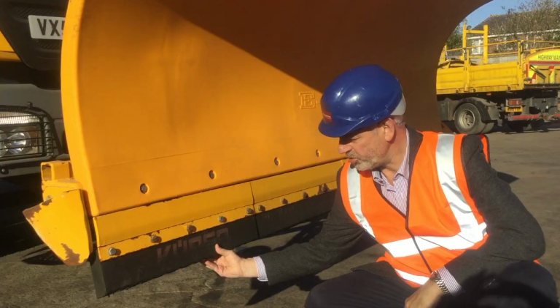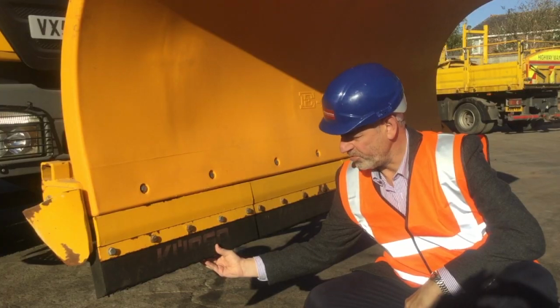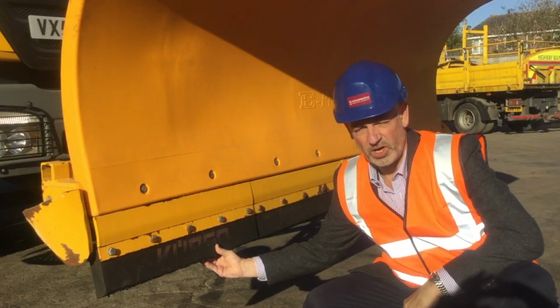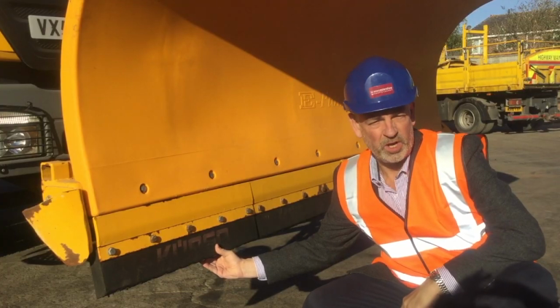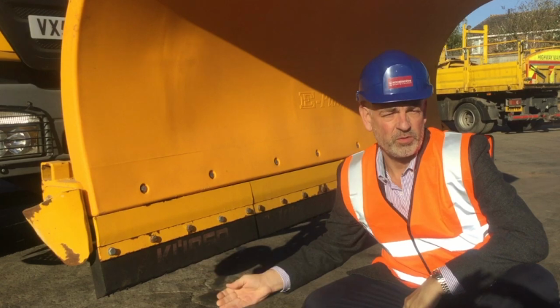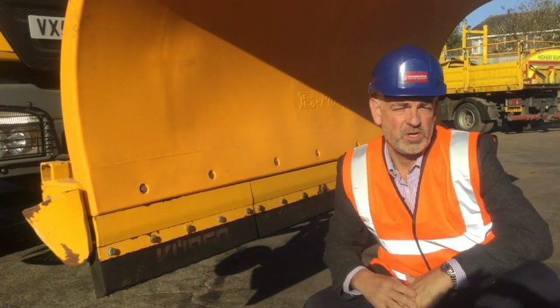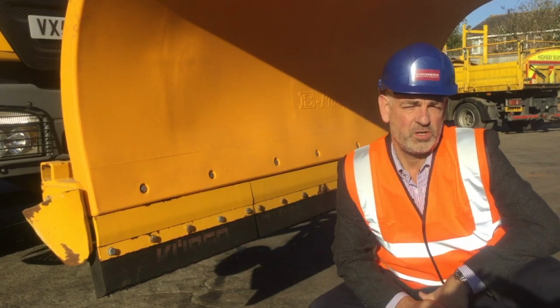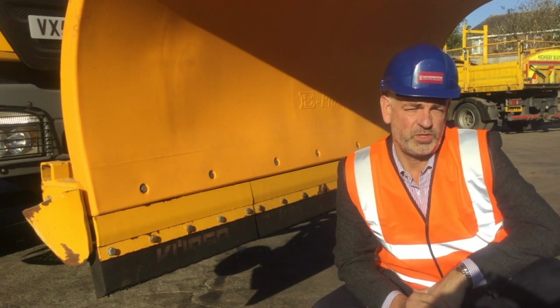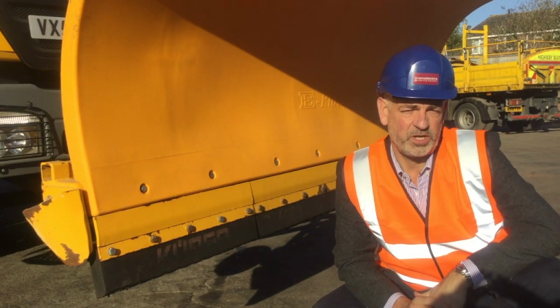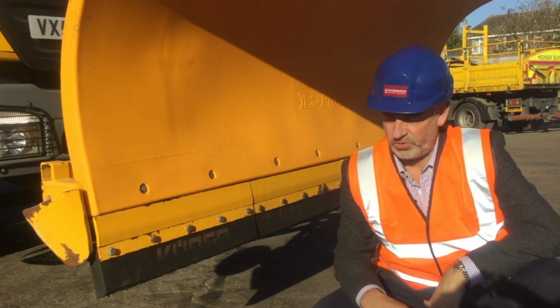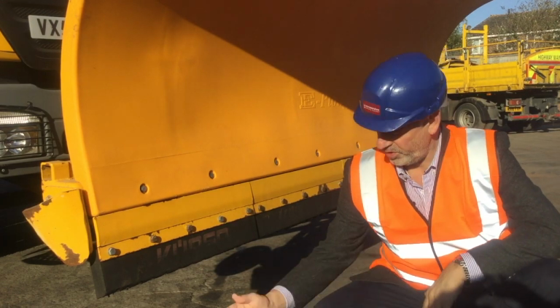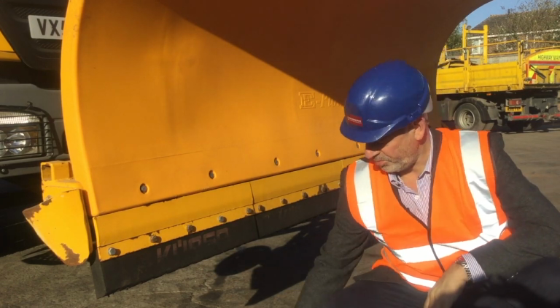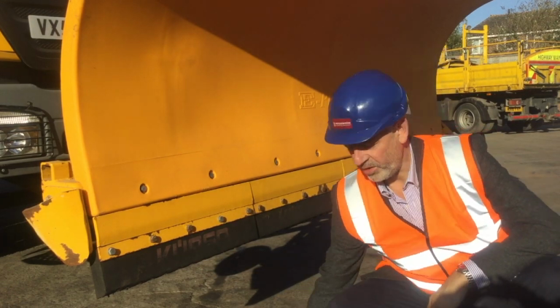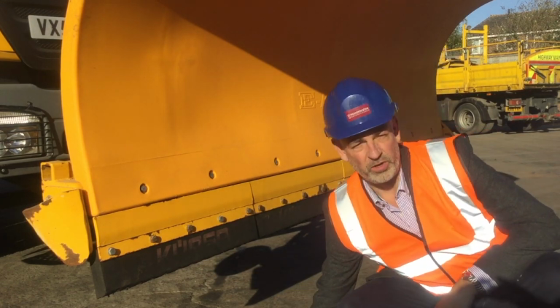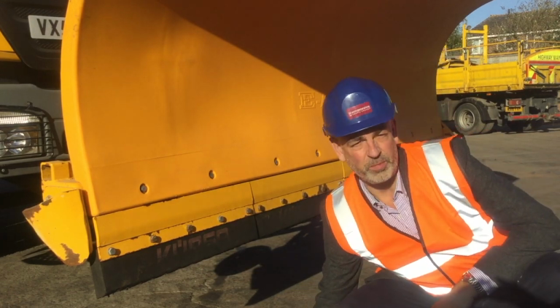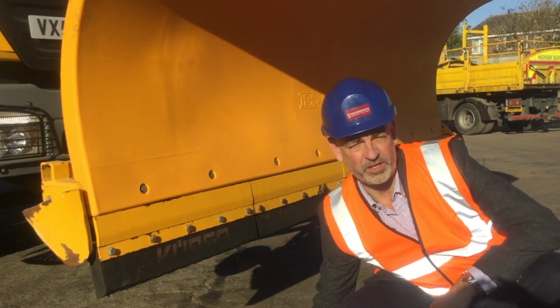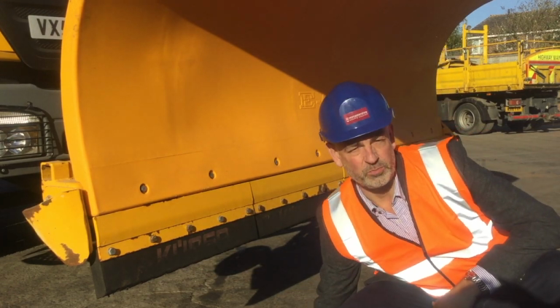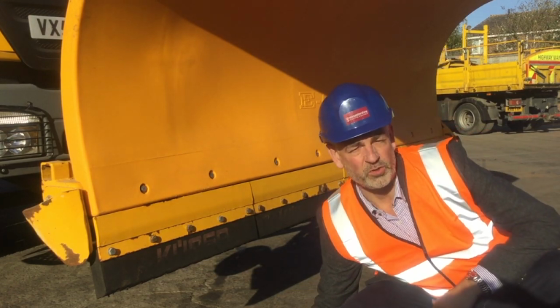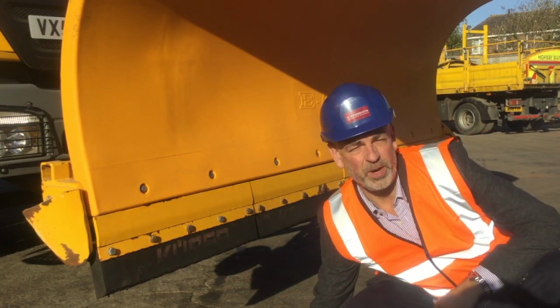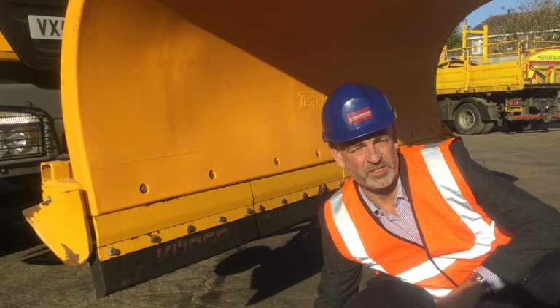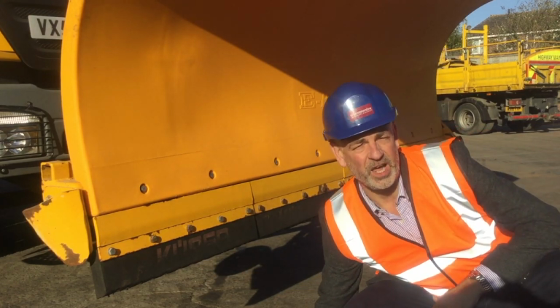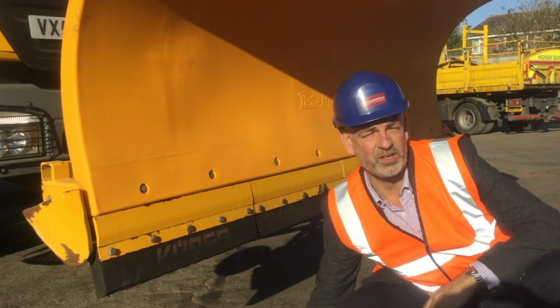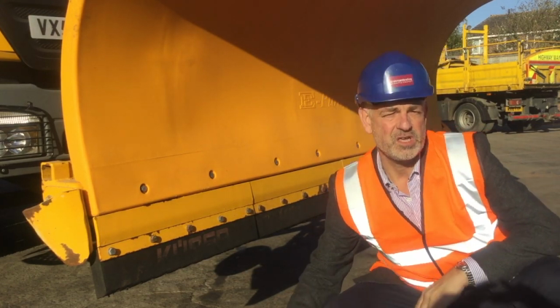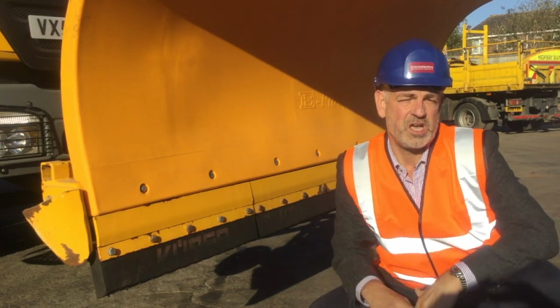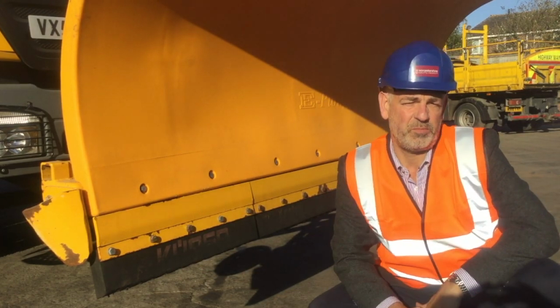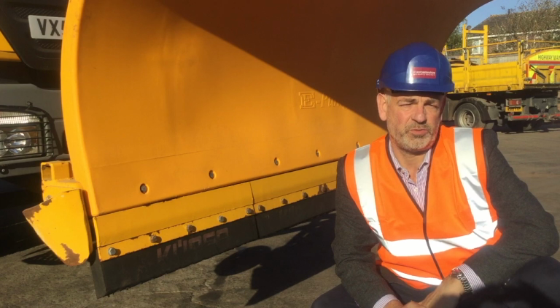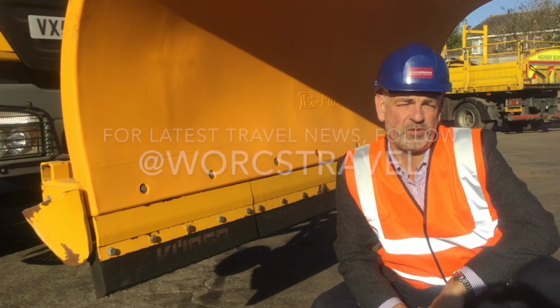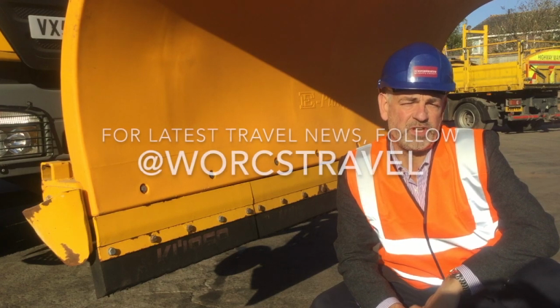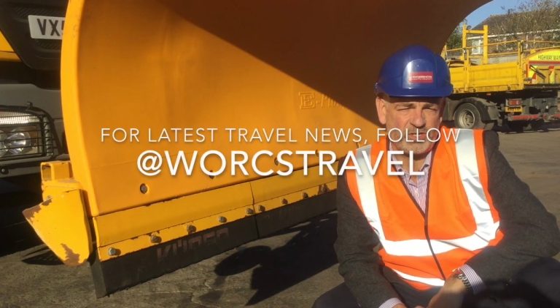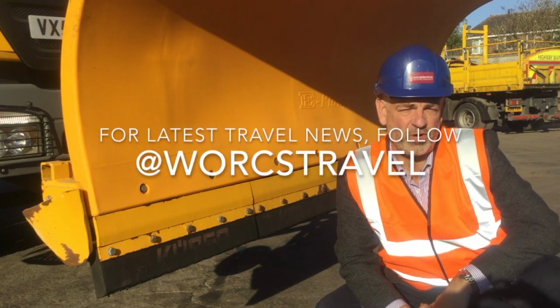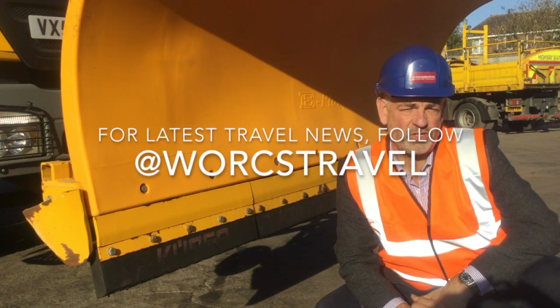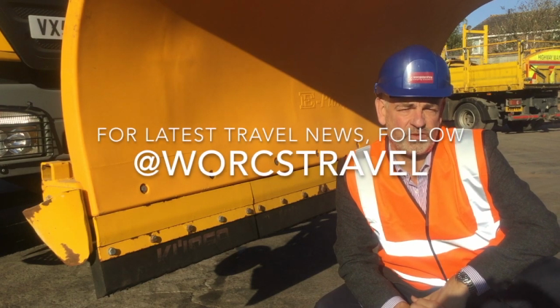There is a rubber blade on the bottom of the snow plough which makes sure that we can plough right back. We call it back to black, and it means we don't damage the road surface.